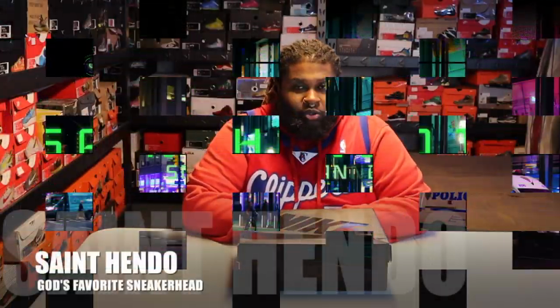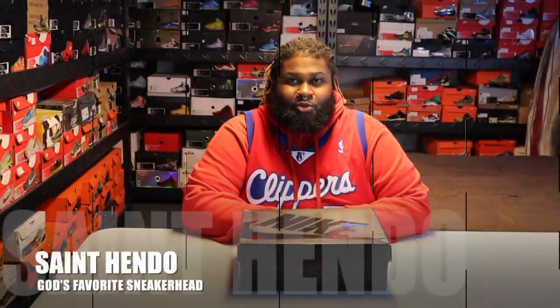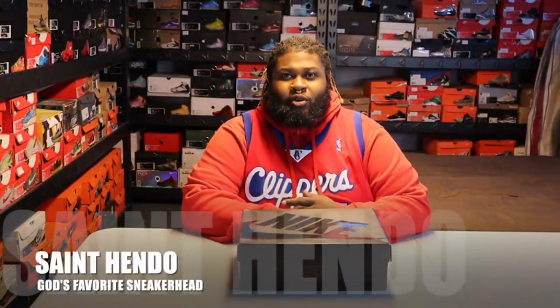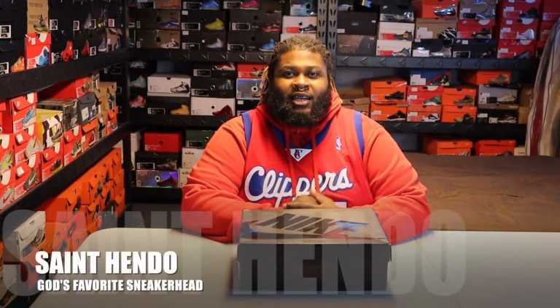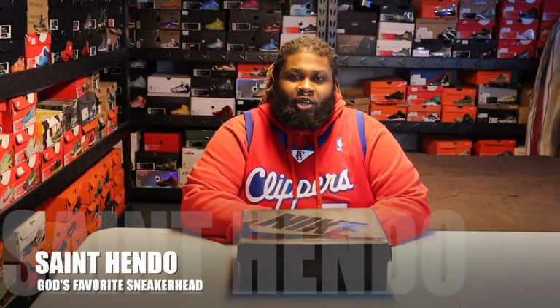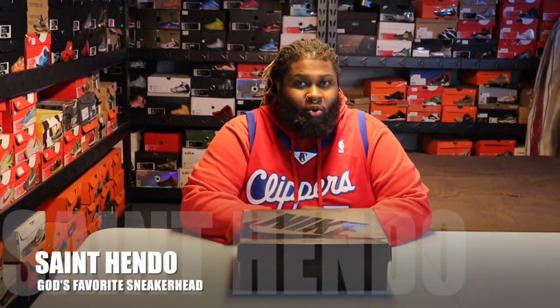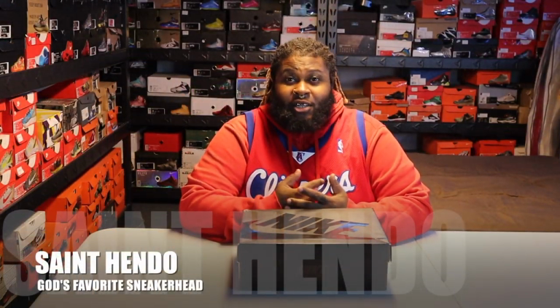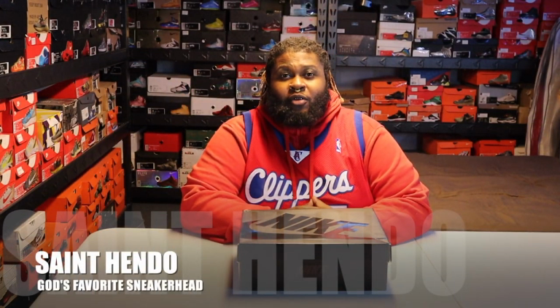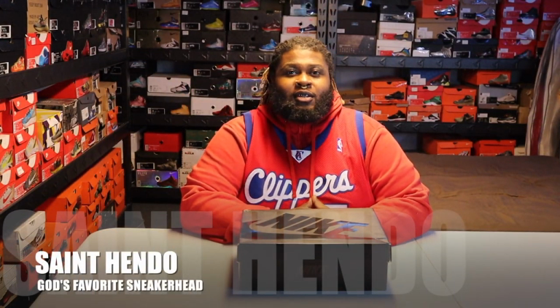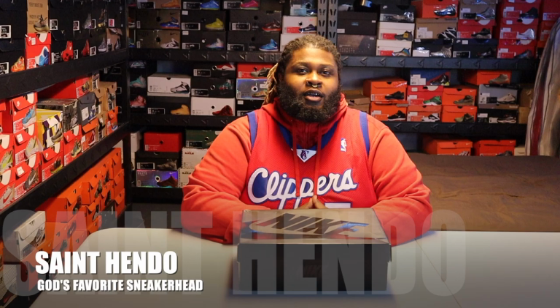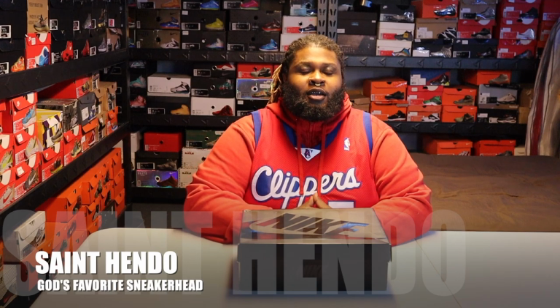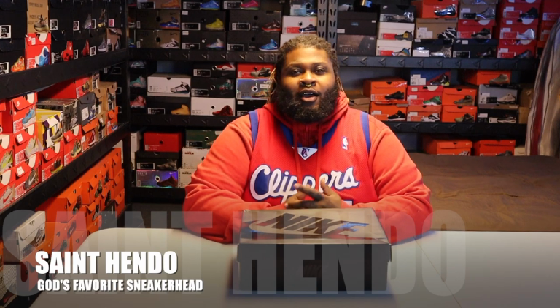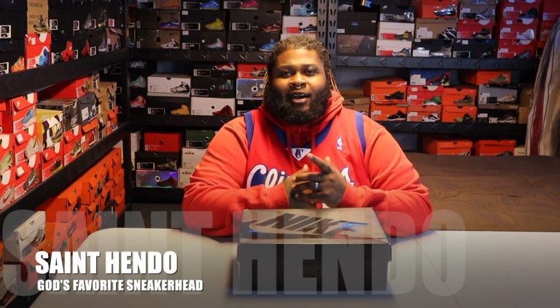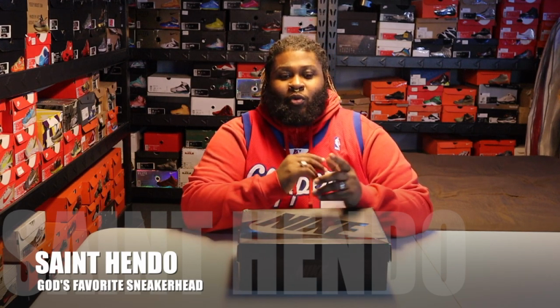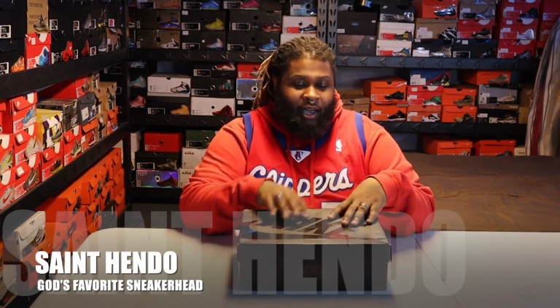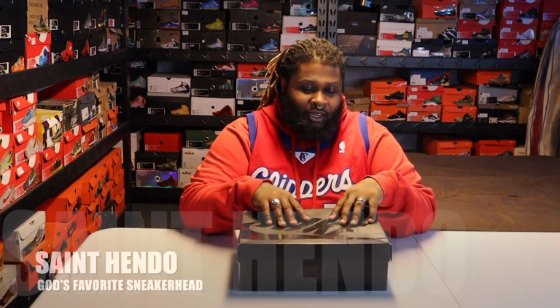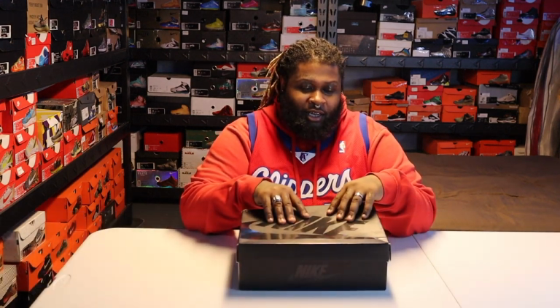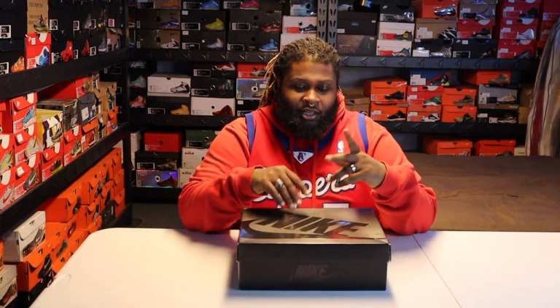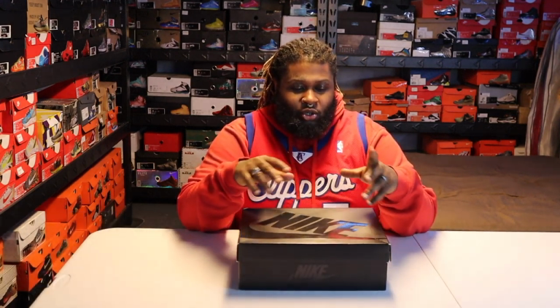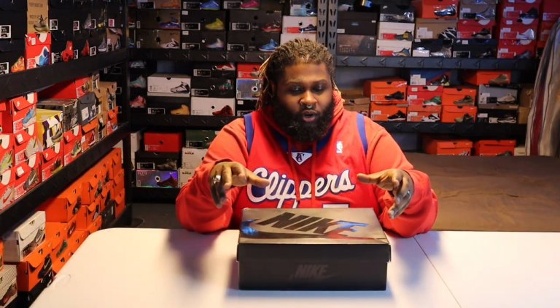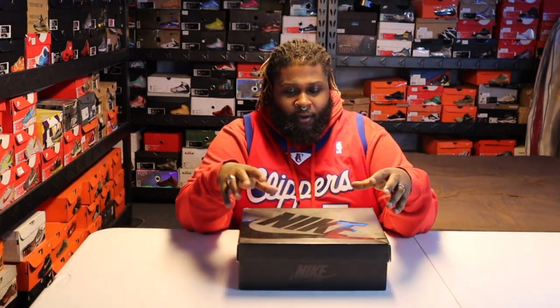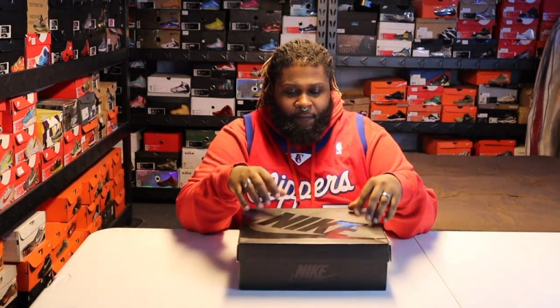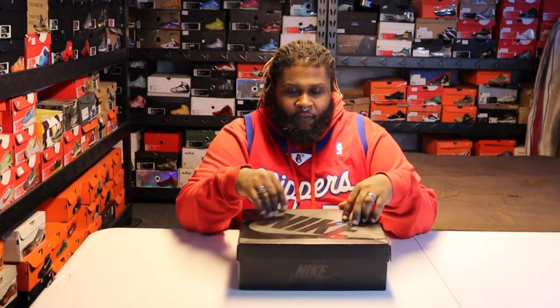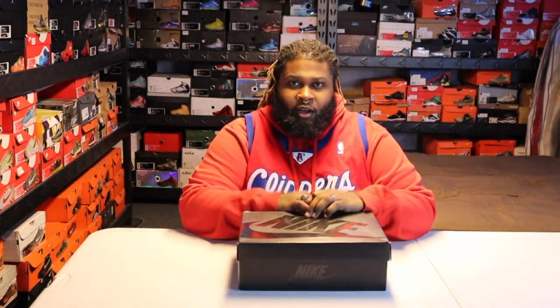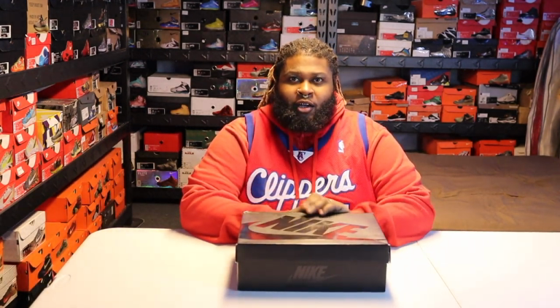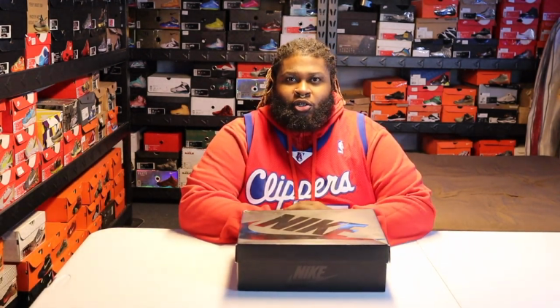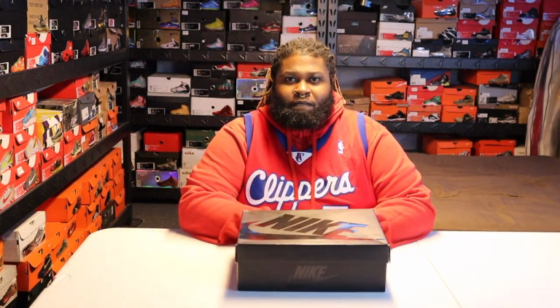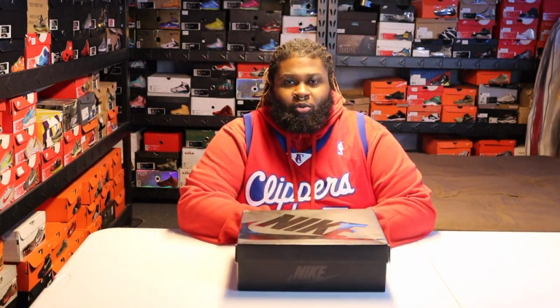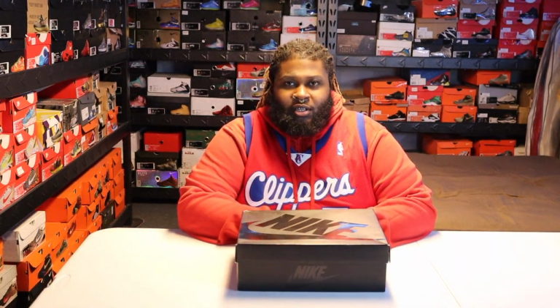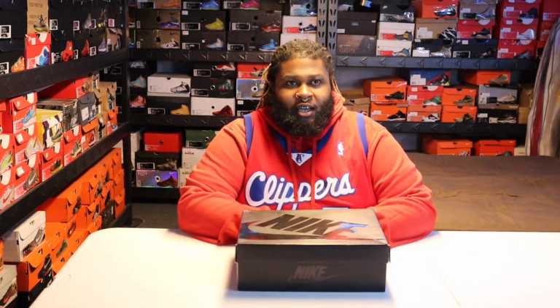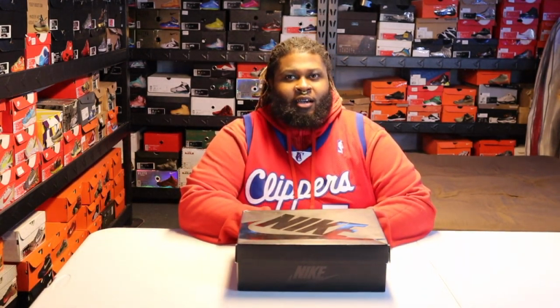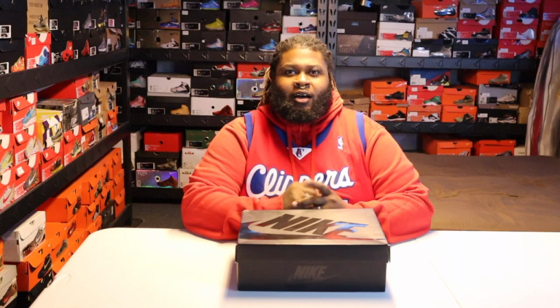What's up, YouTube? It's your boy Saint Hendo, God's Favorite Sneakerhead. Alright, we're back again. Let's do some bolts today.